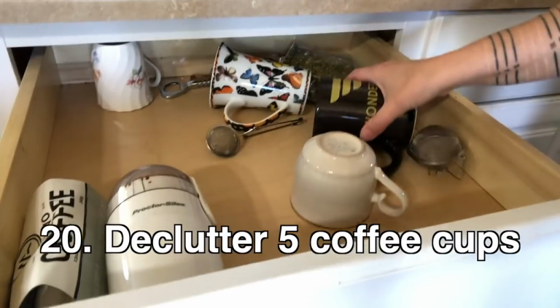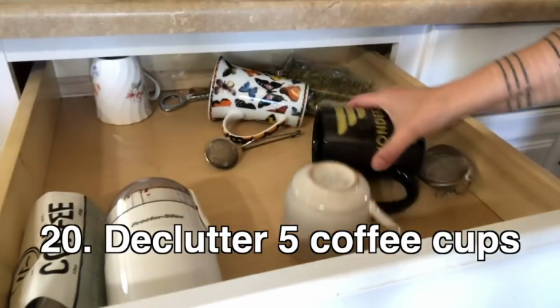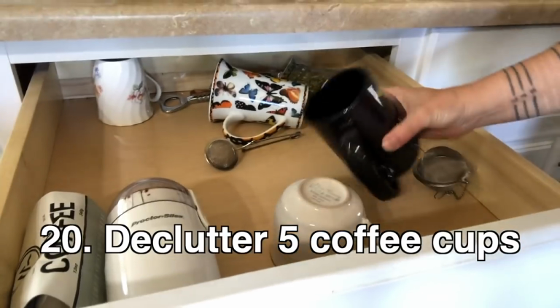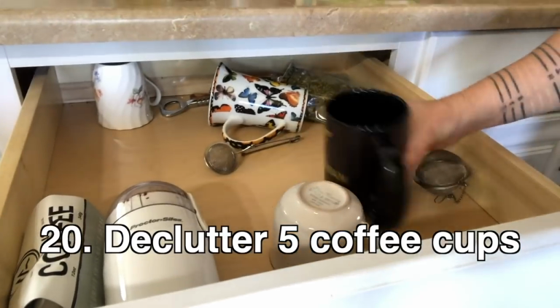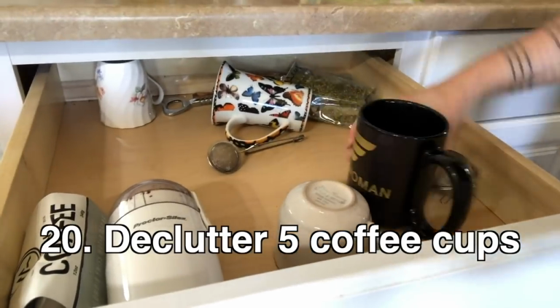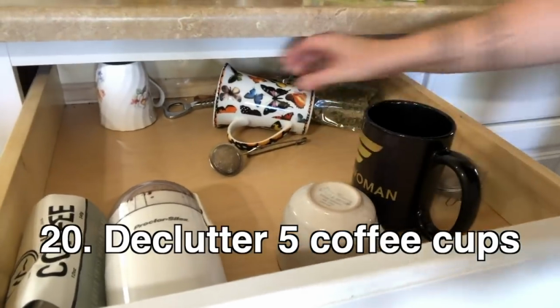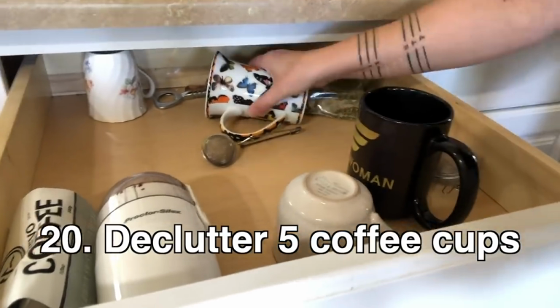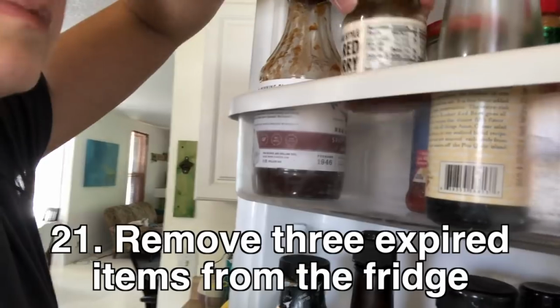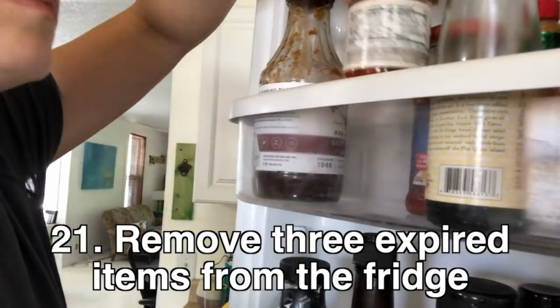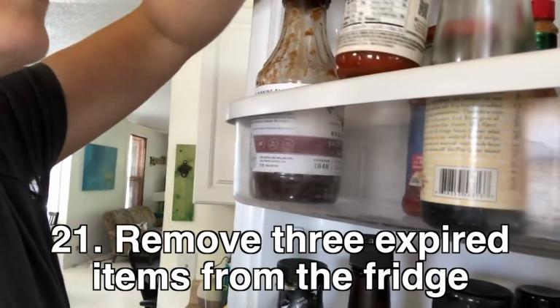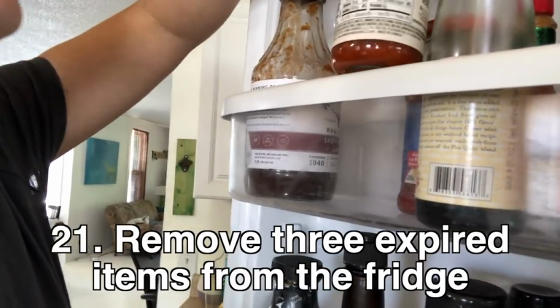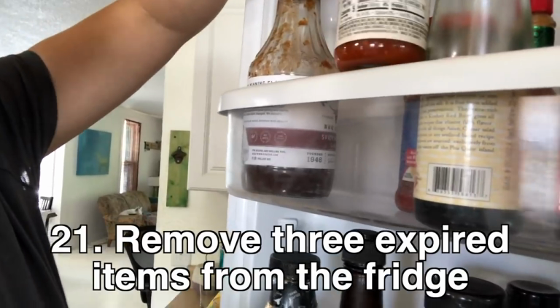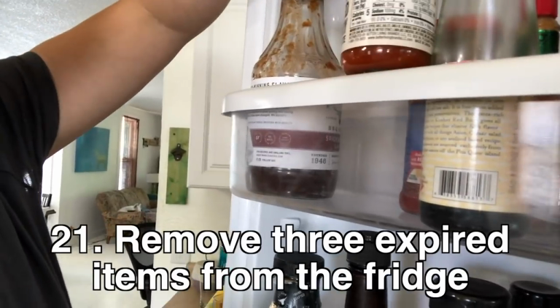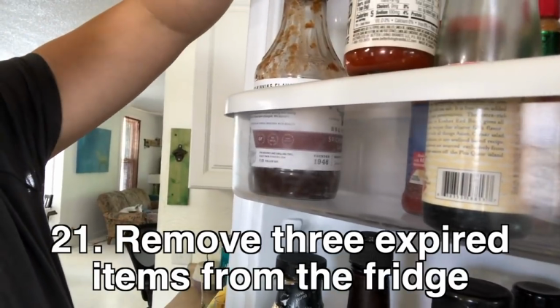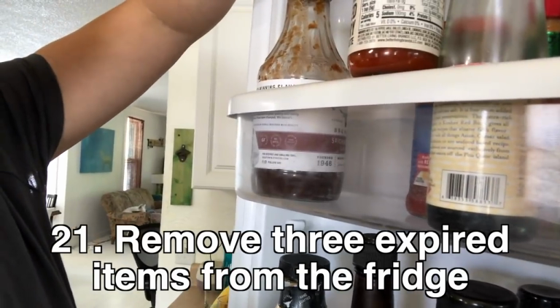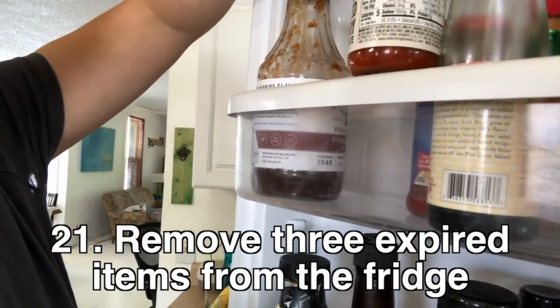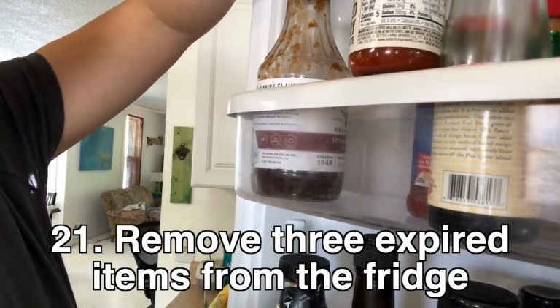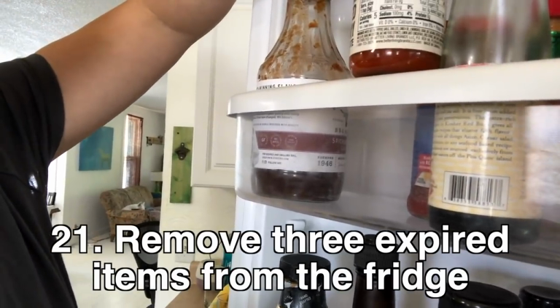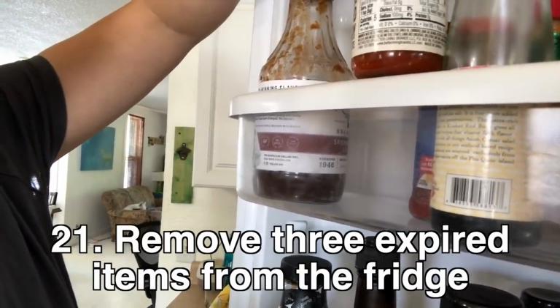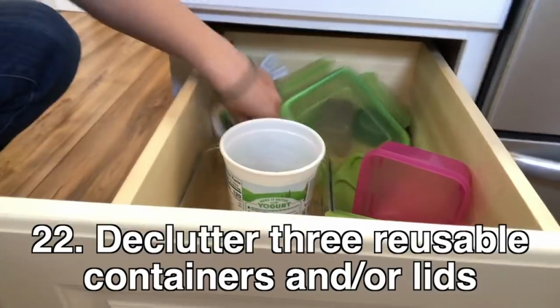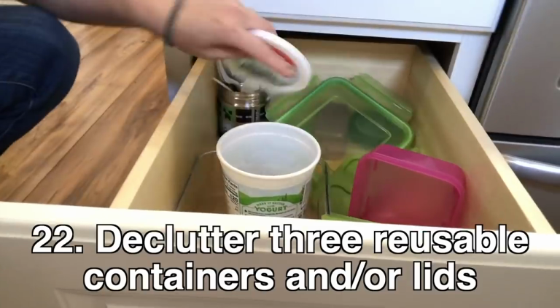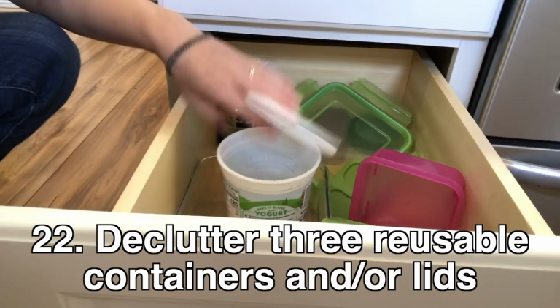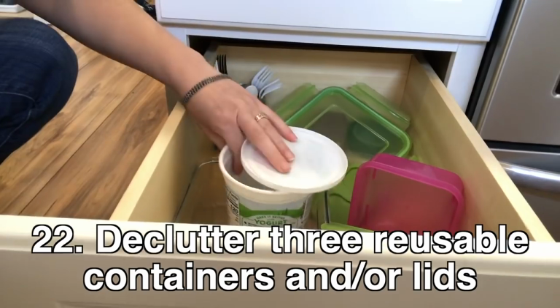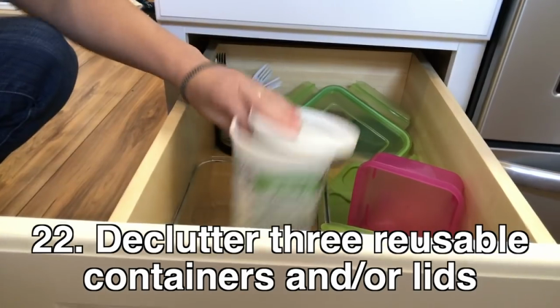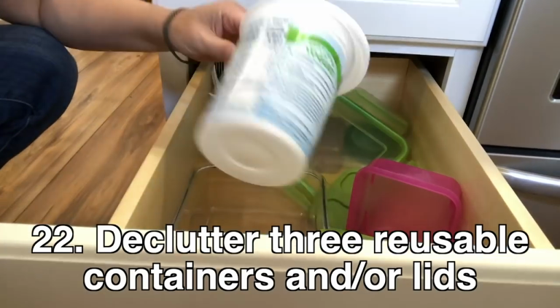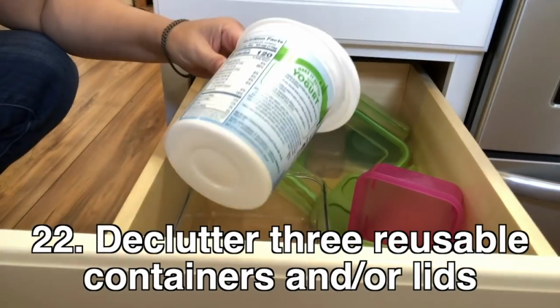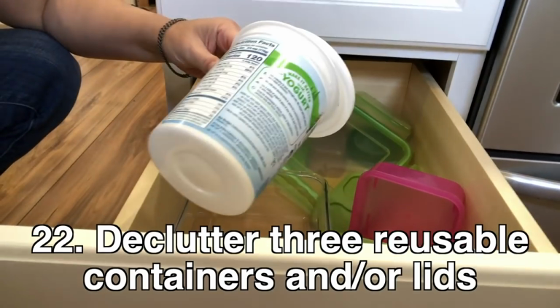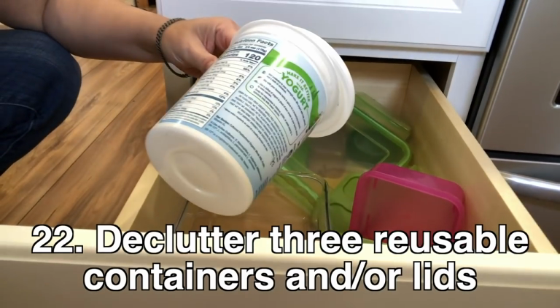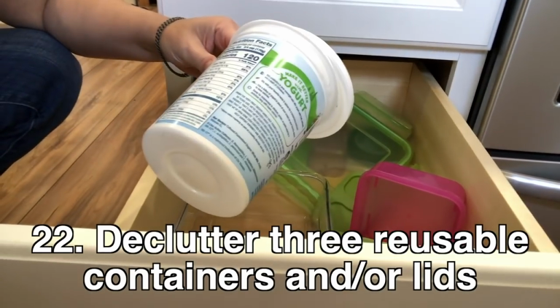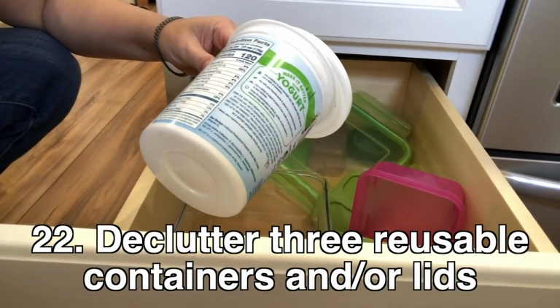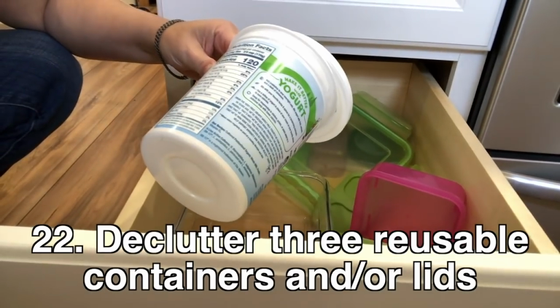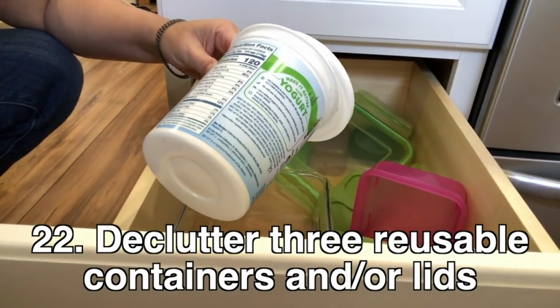Toss five expired or unused spices, declutter five coffee cups, remove three expired items from the fridge, and declutter three reusable containers or lids.